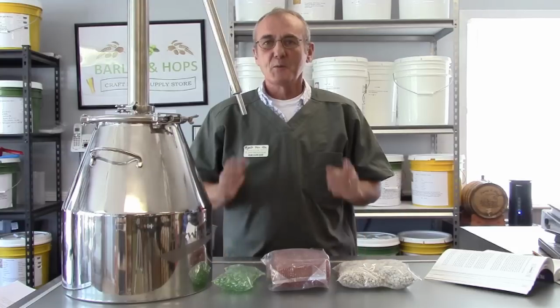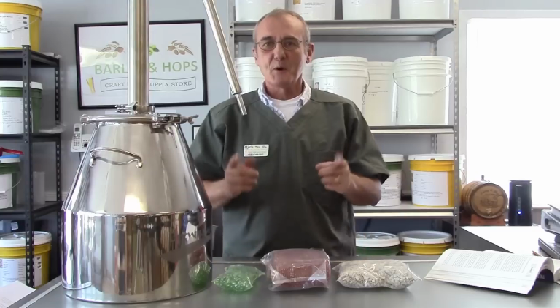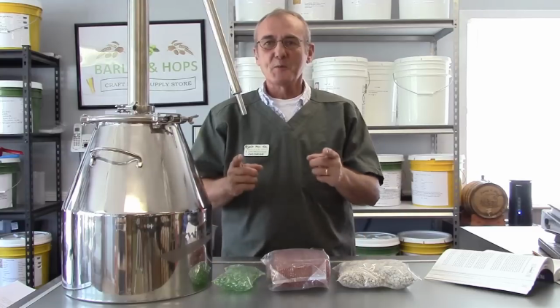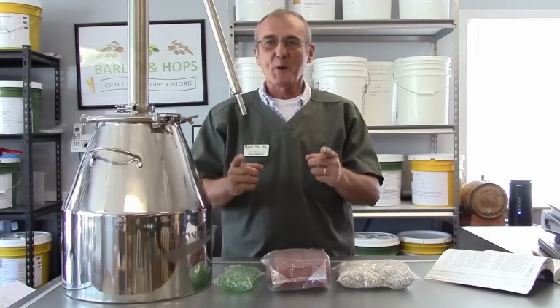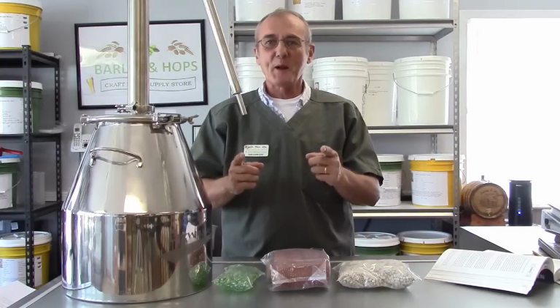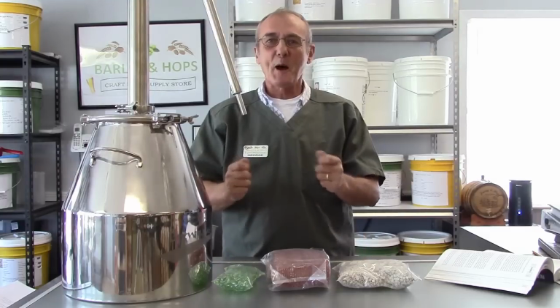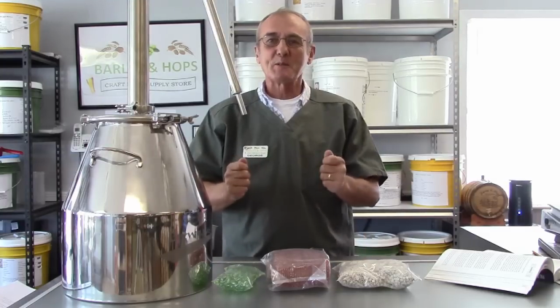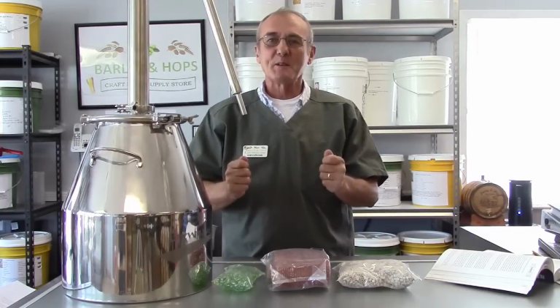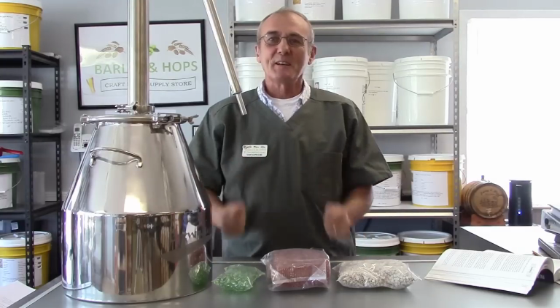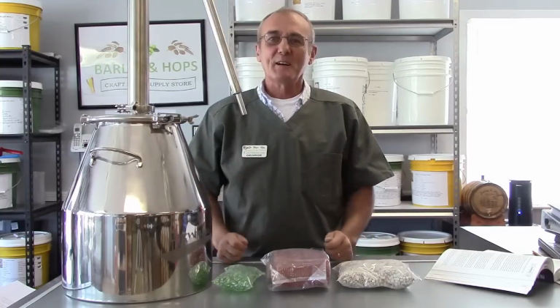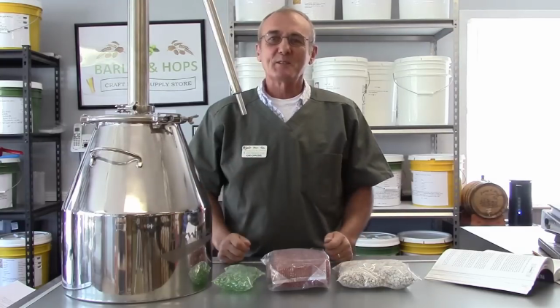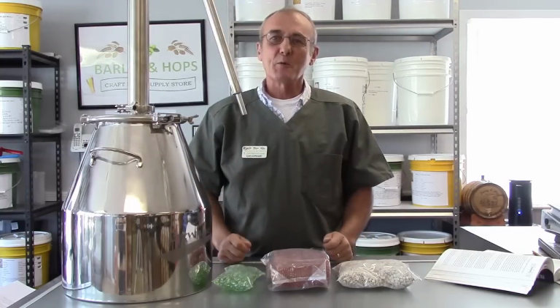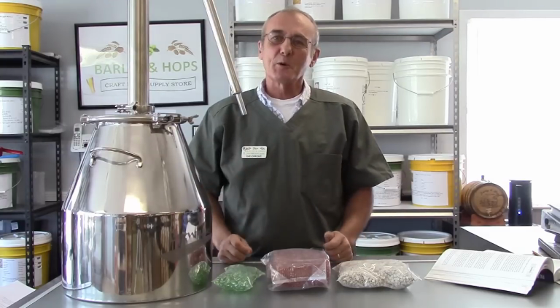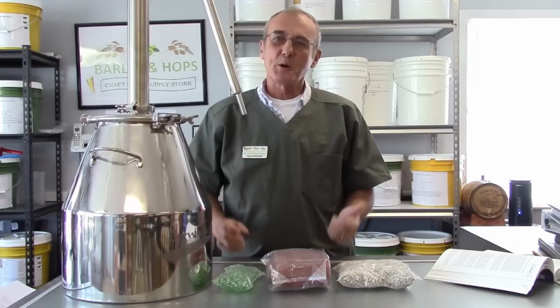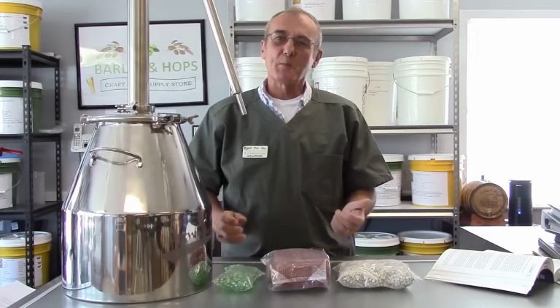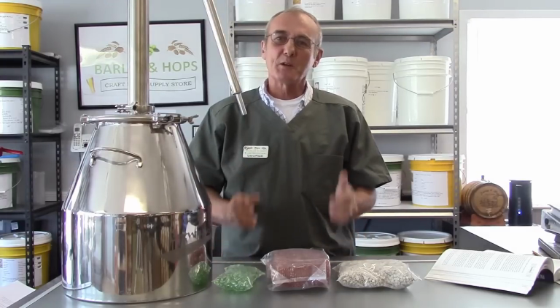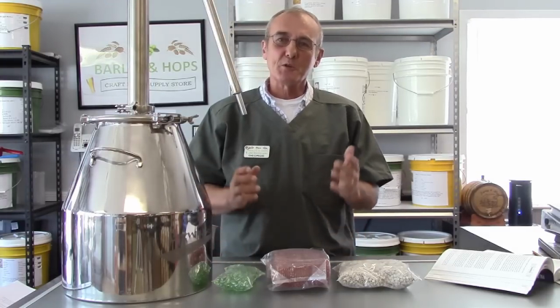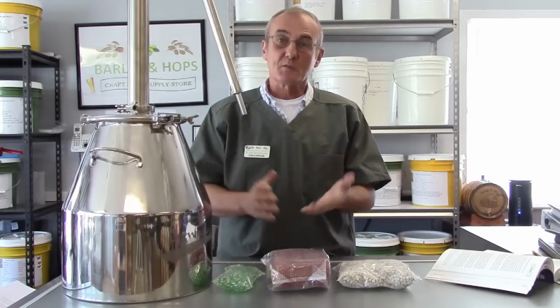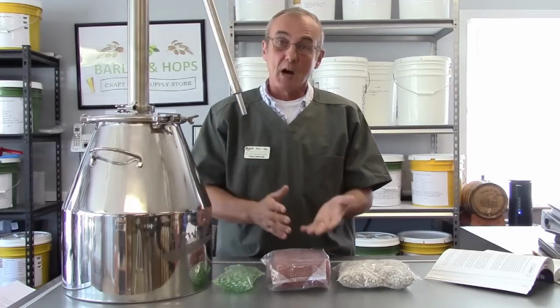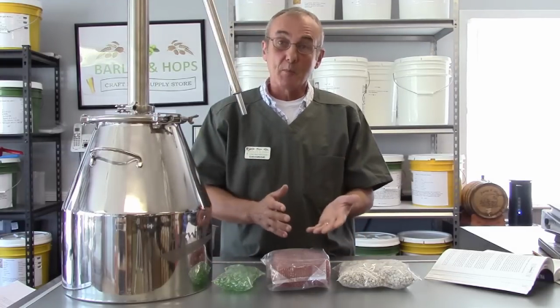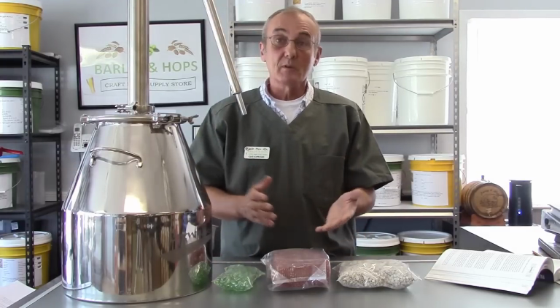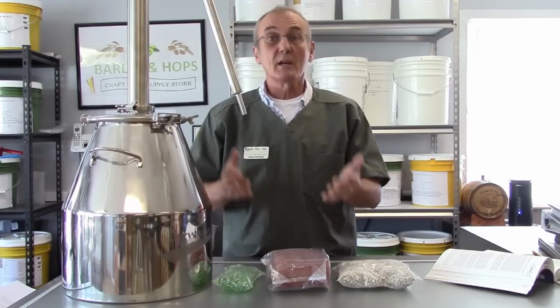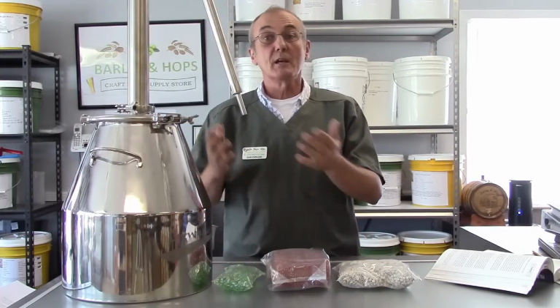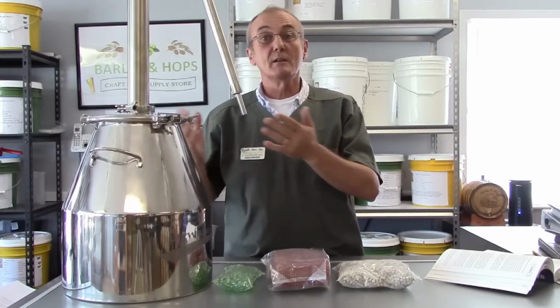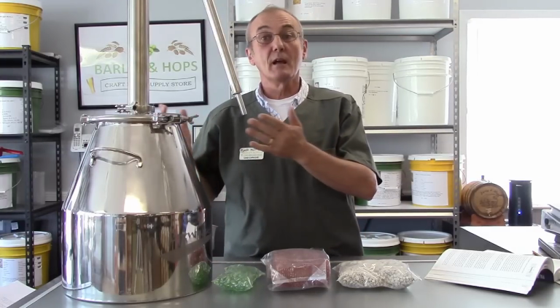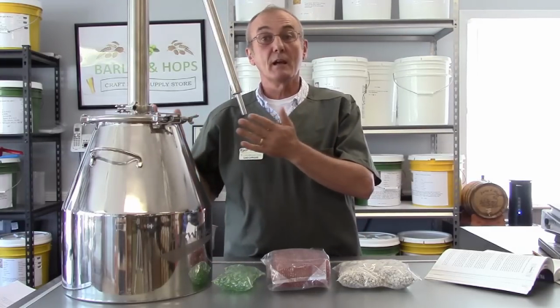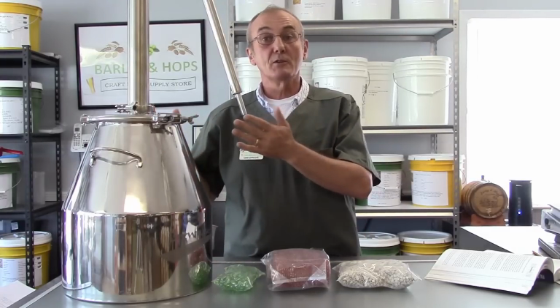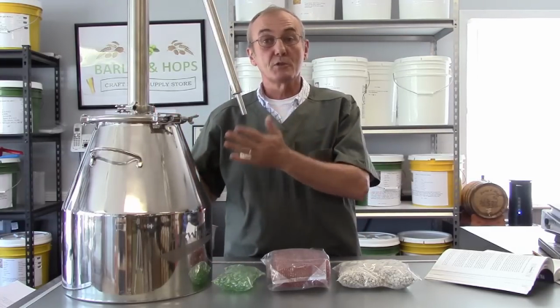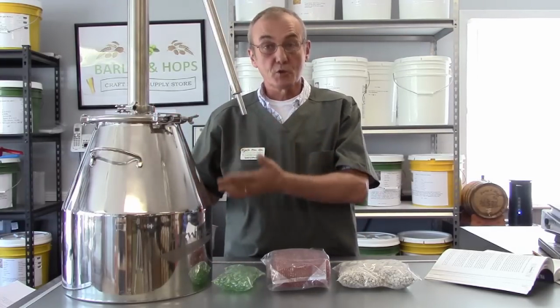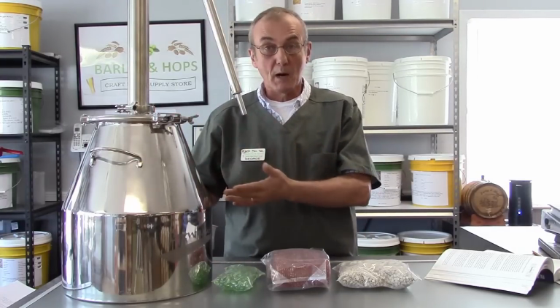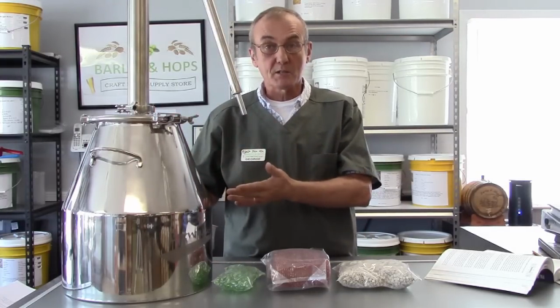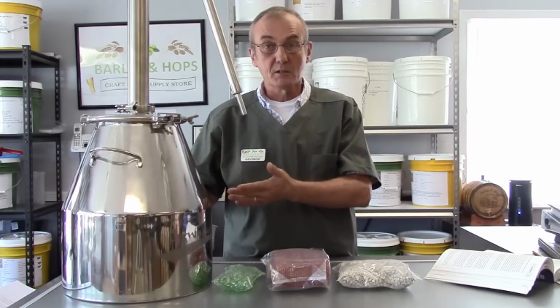Welcome to Barley and Hops. Today we're going to talk about the use of copper in a traditional pot still.